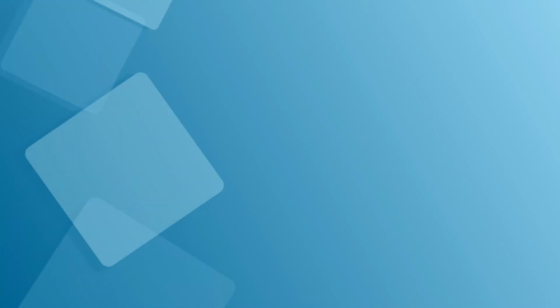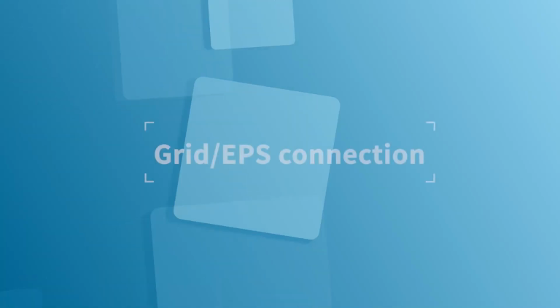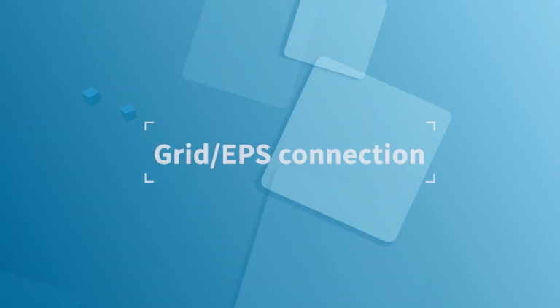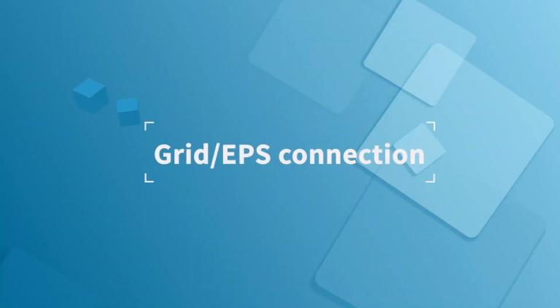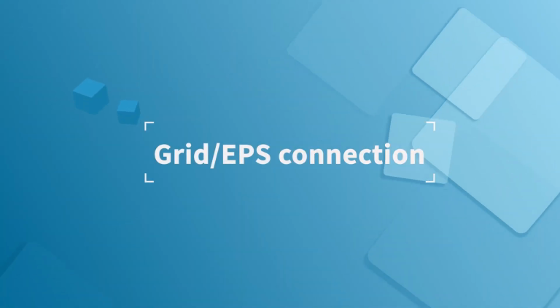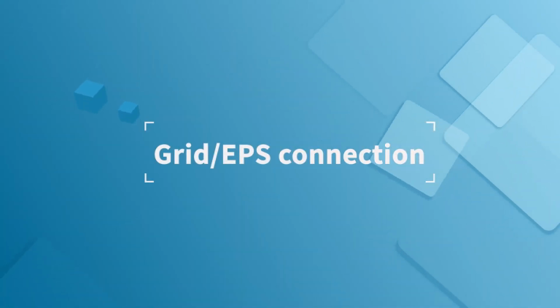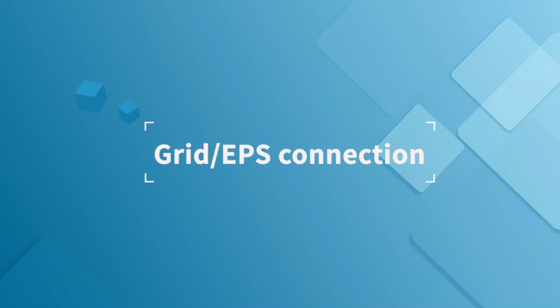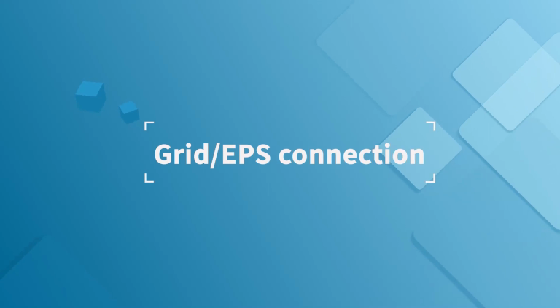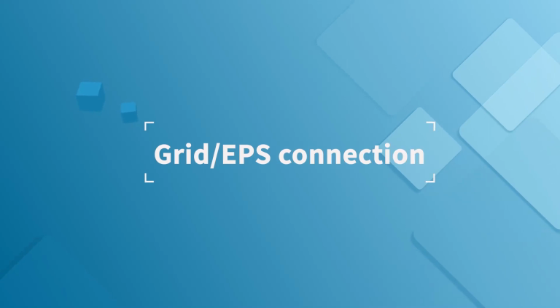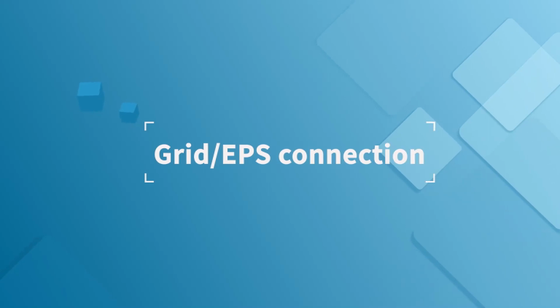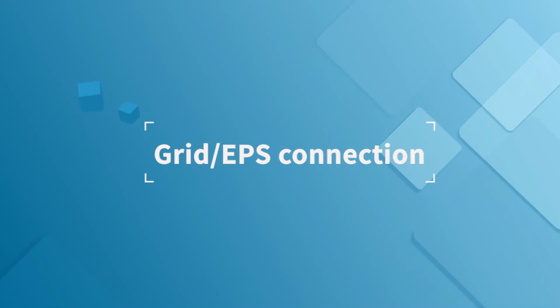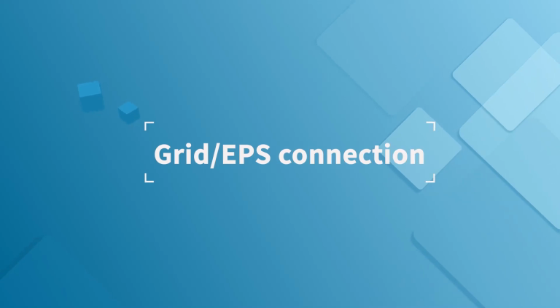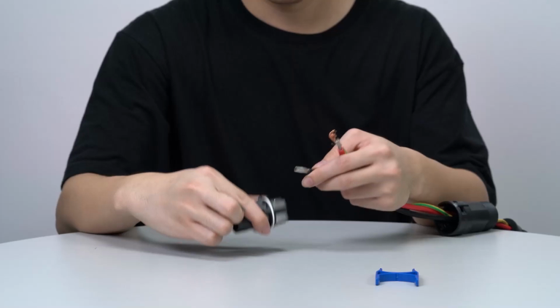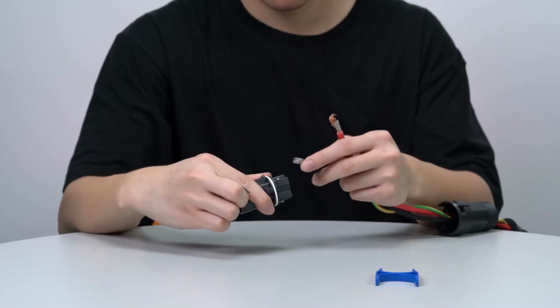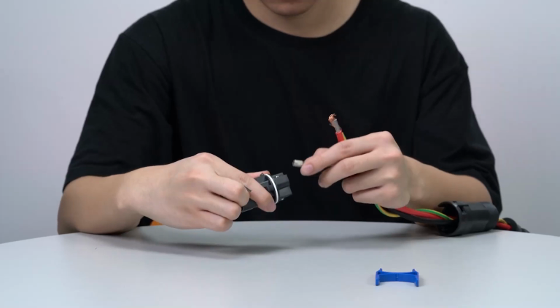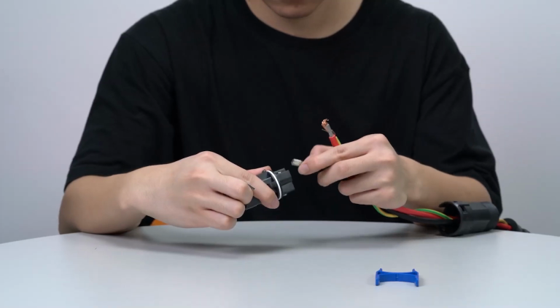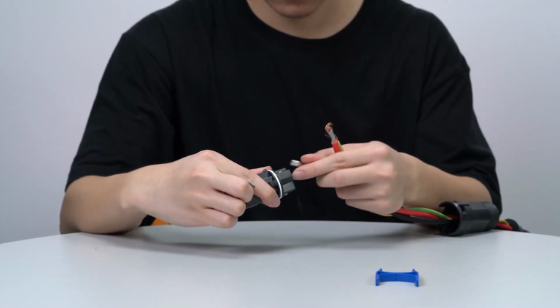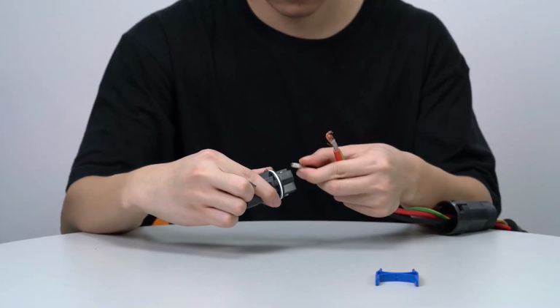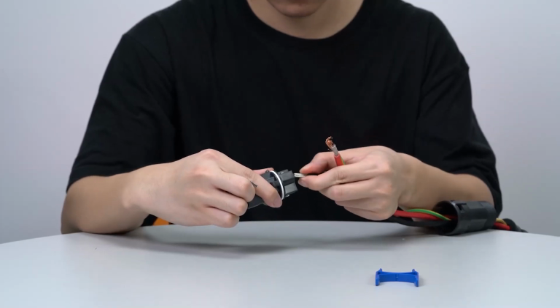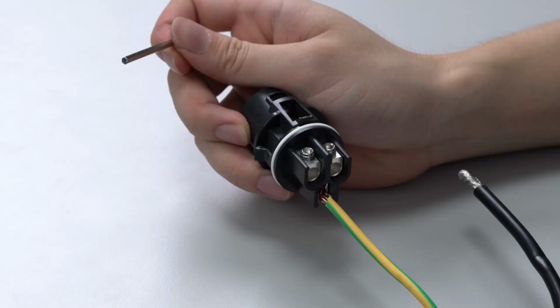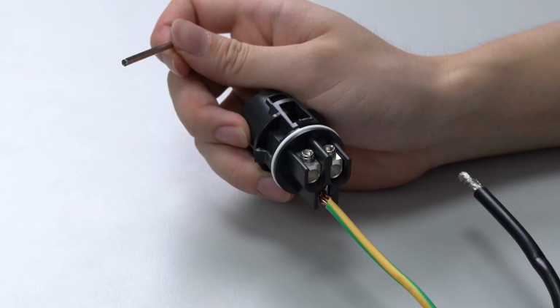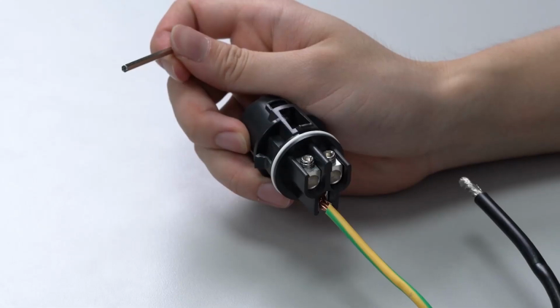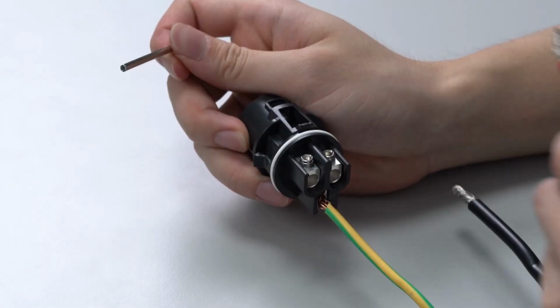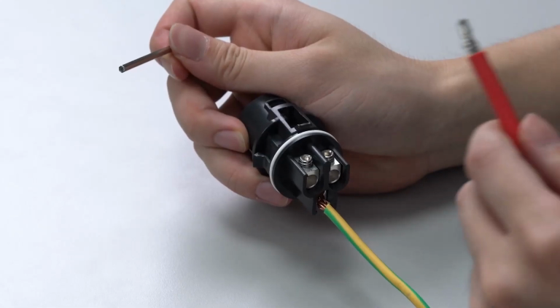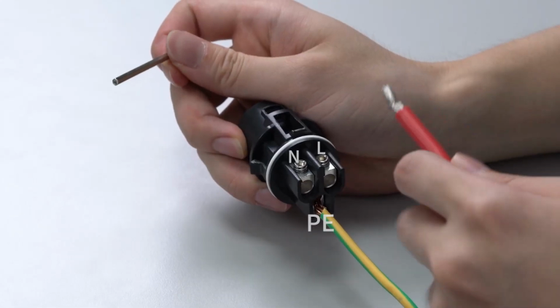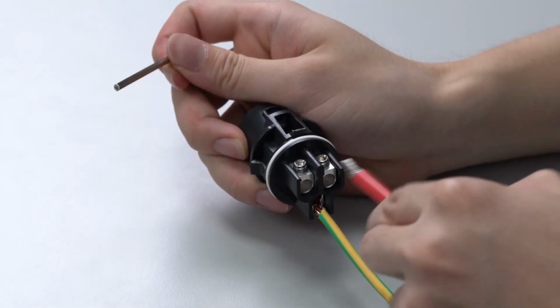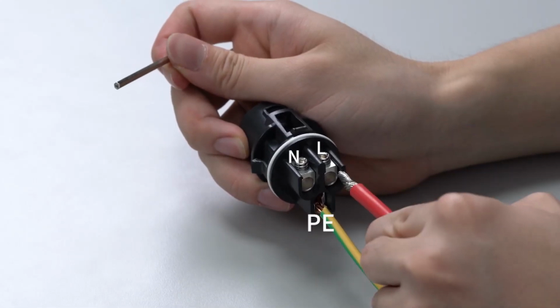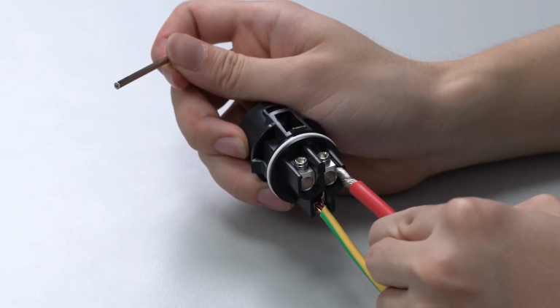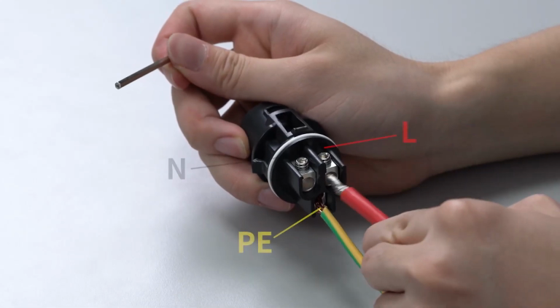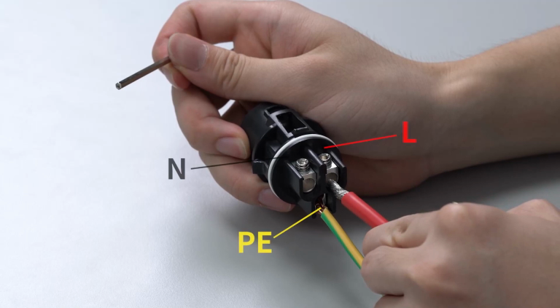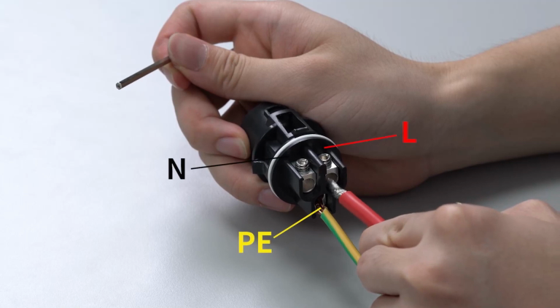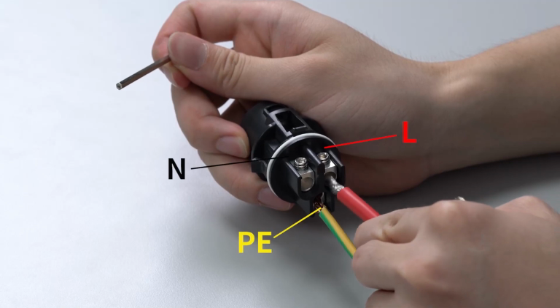Grid EPS connection: insert stripped cables into the grid EPS connector accordingly.